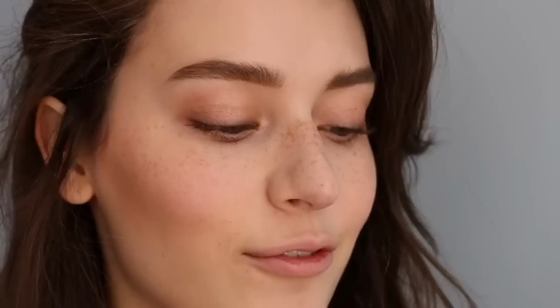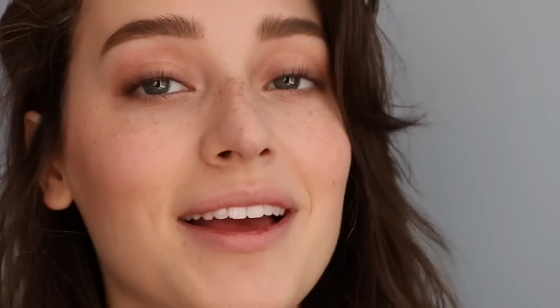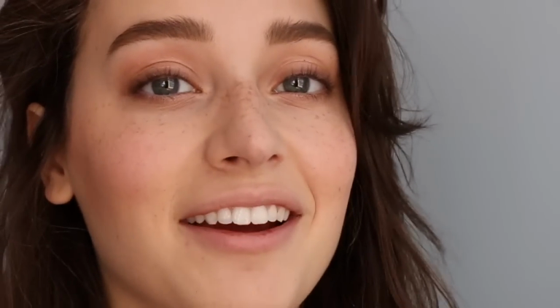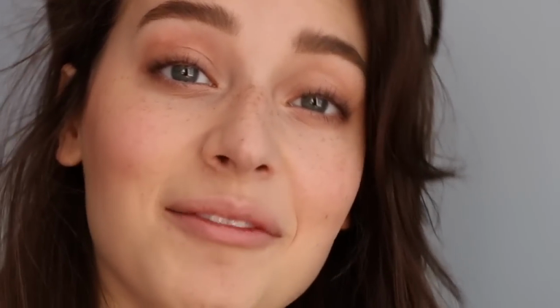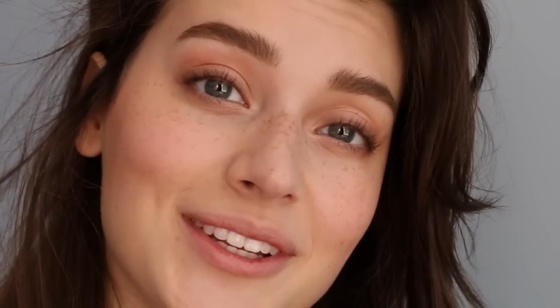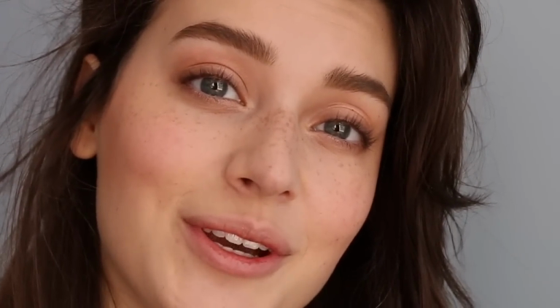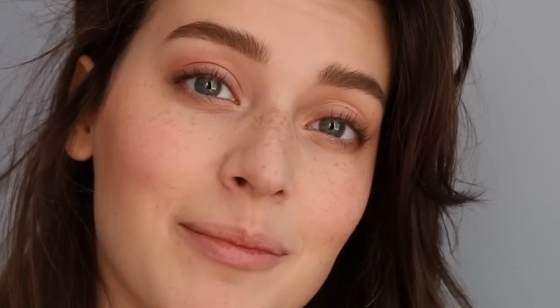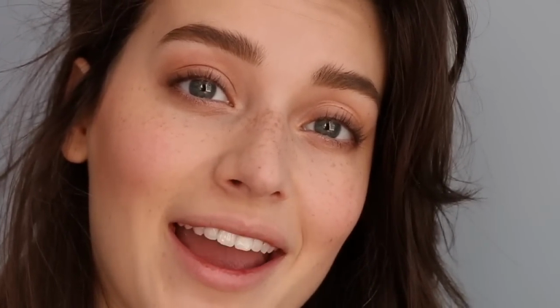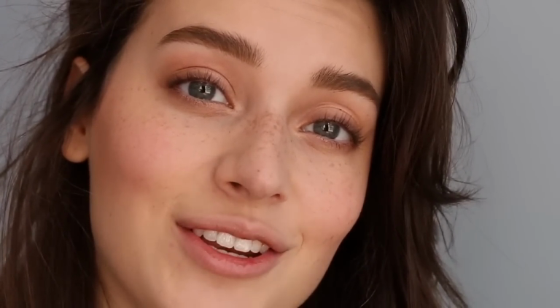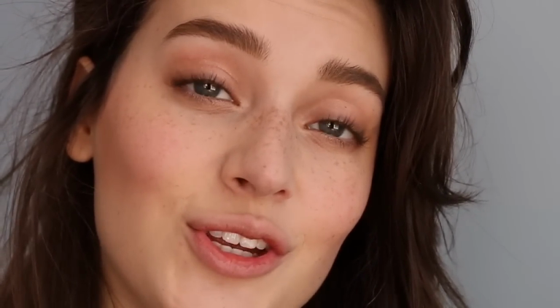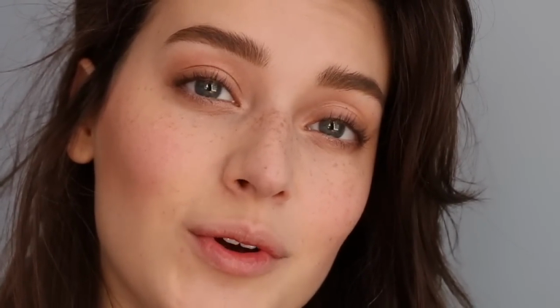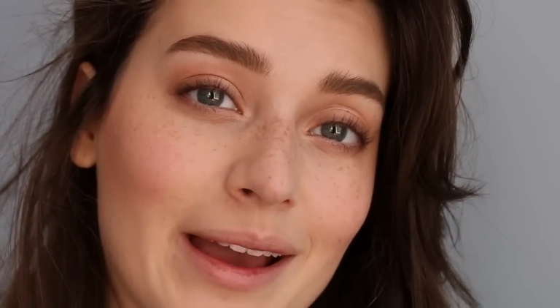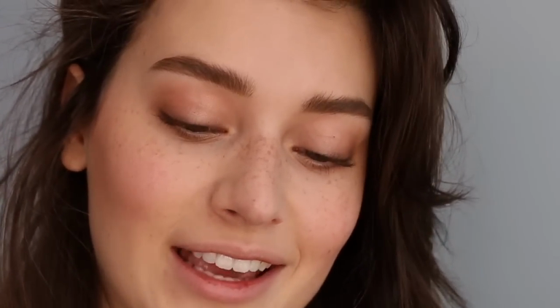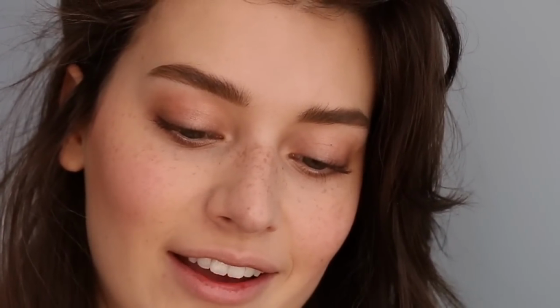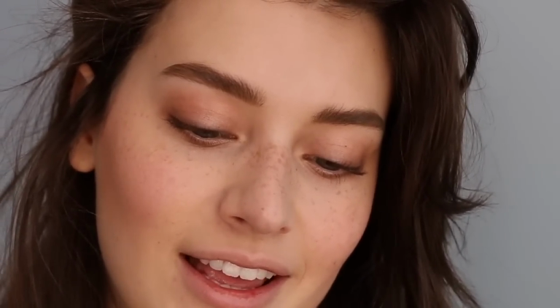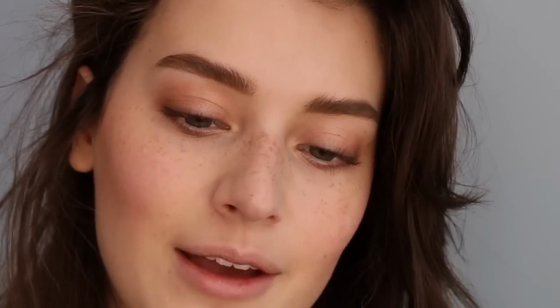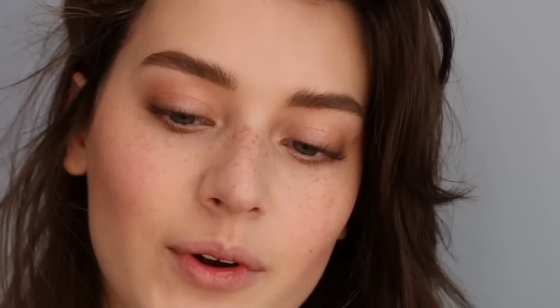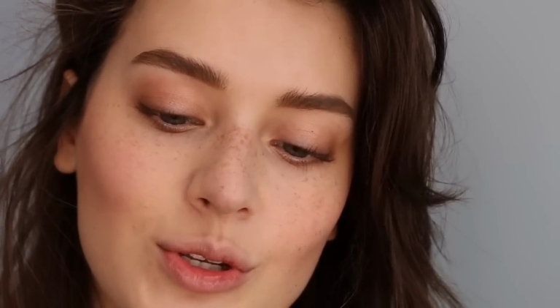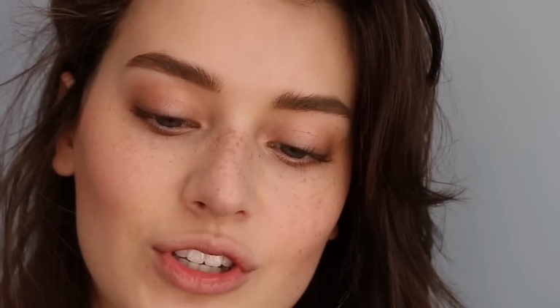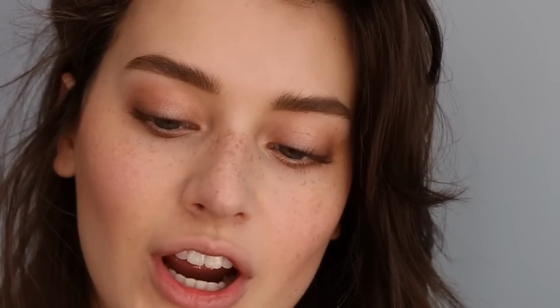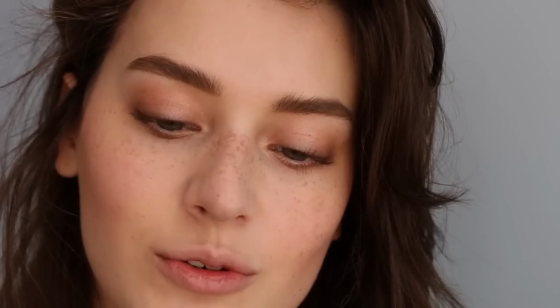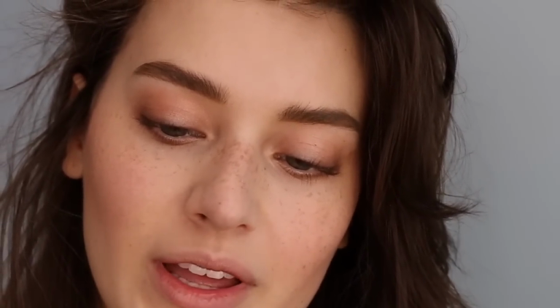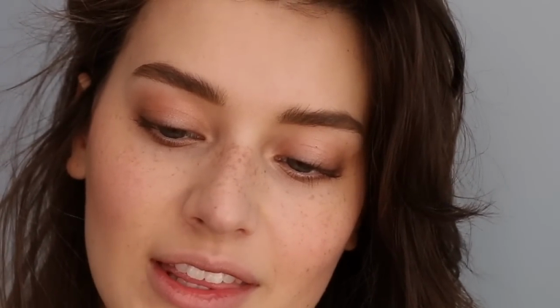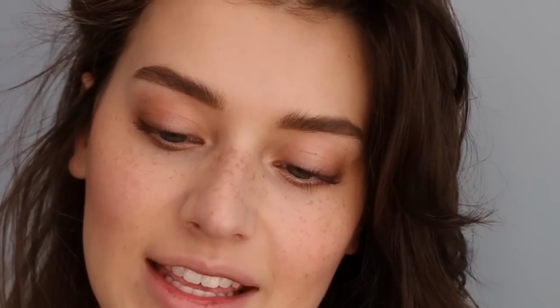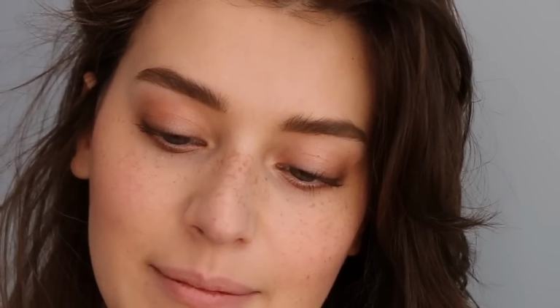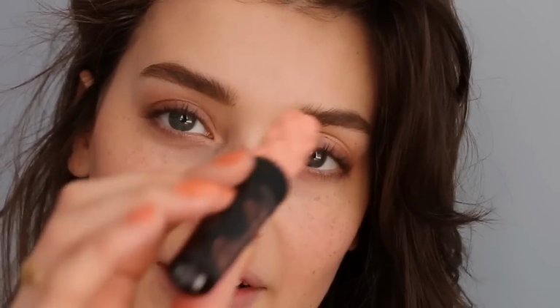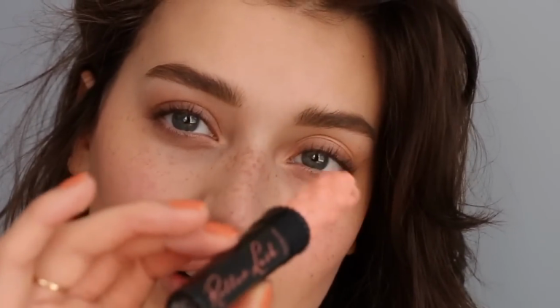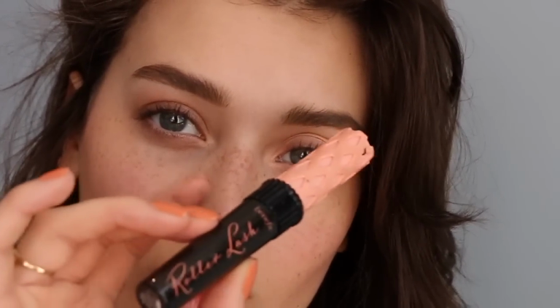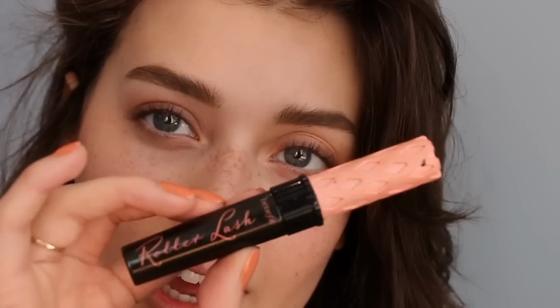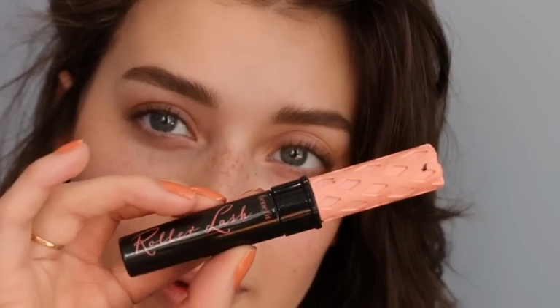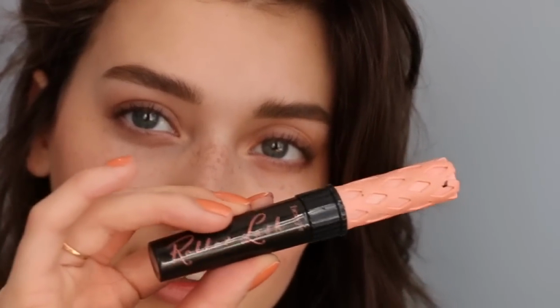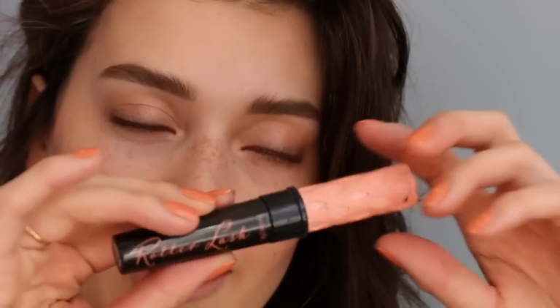For mascara, I'm going to combine two mascaras. I'm going to start with the Benefit Roller Lash Mascara.